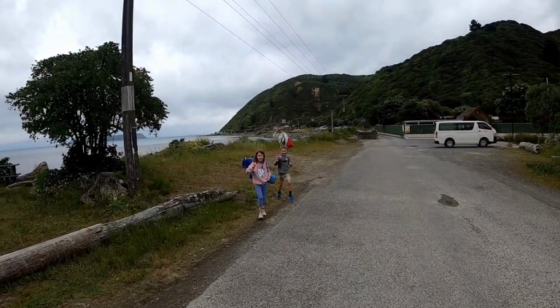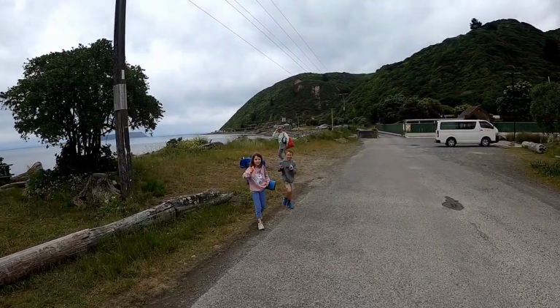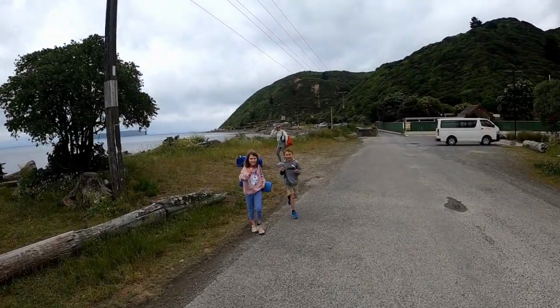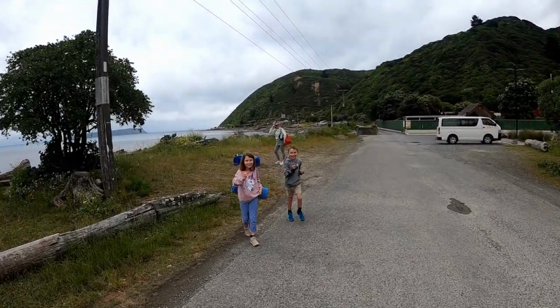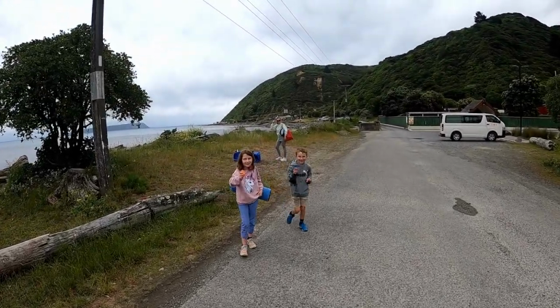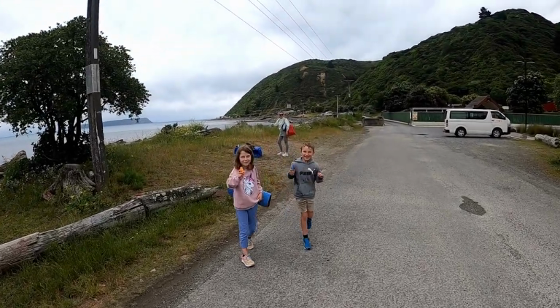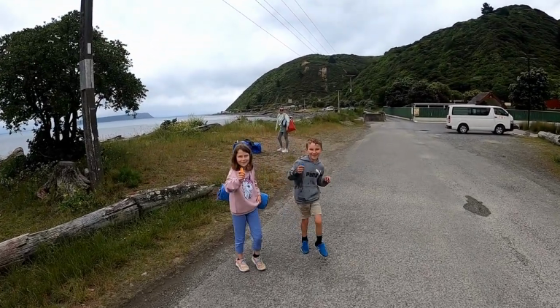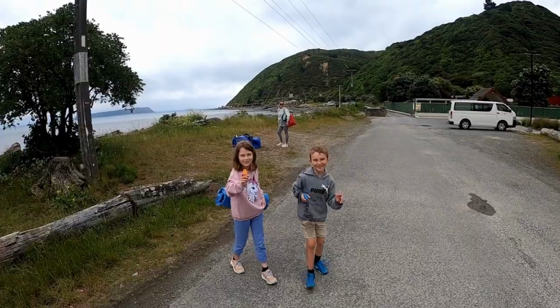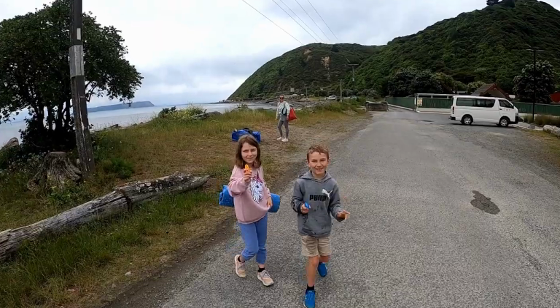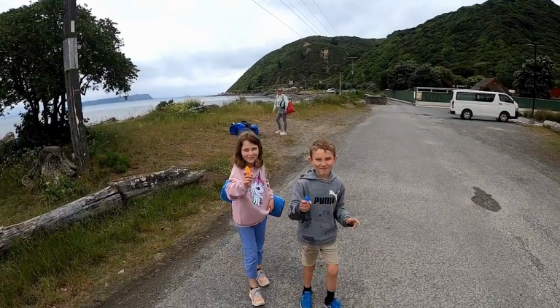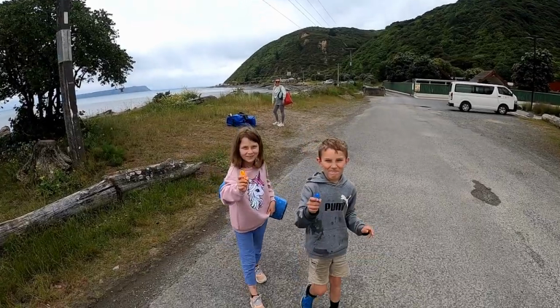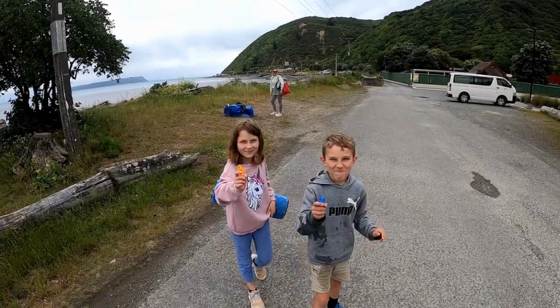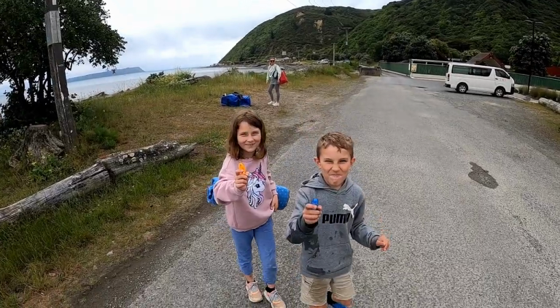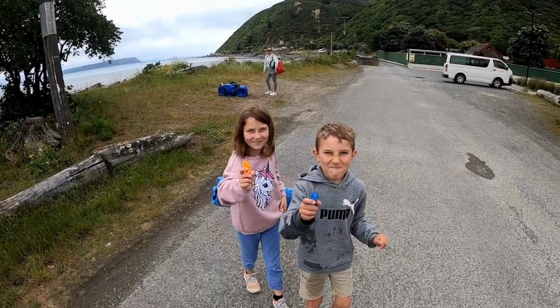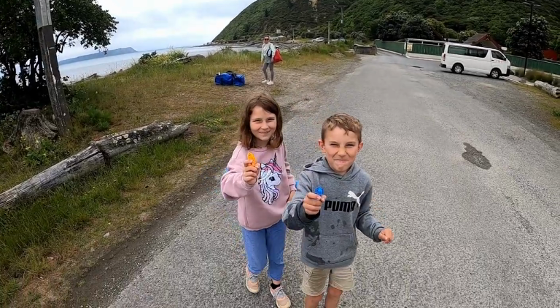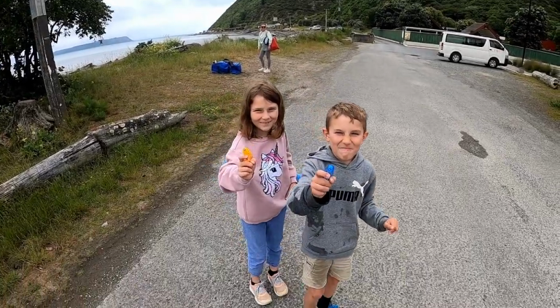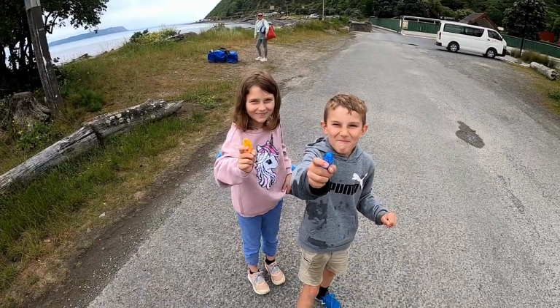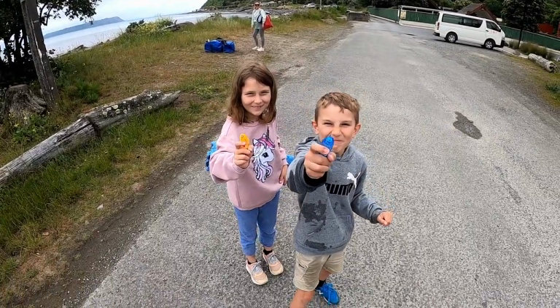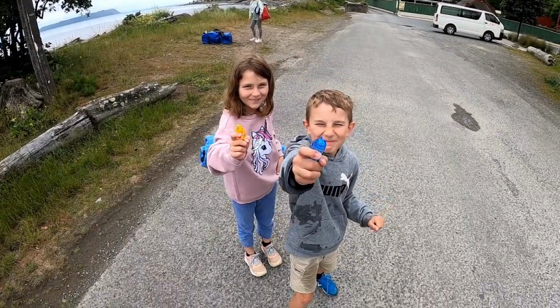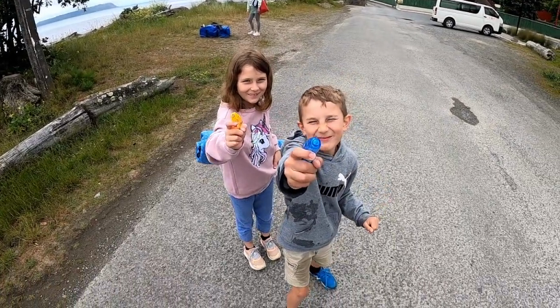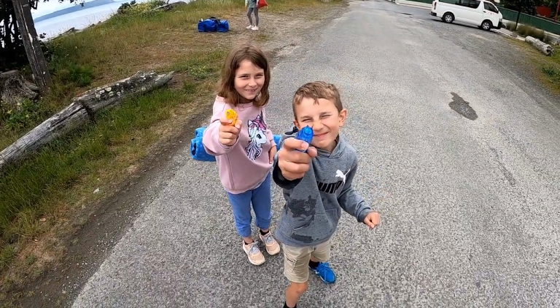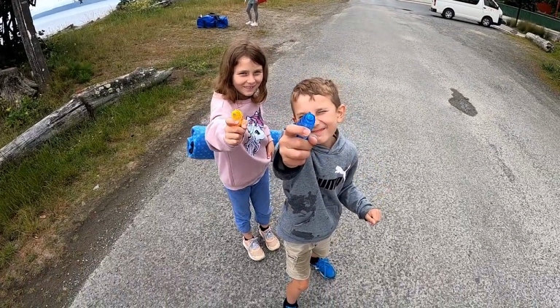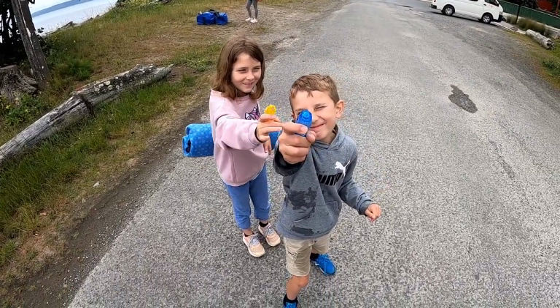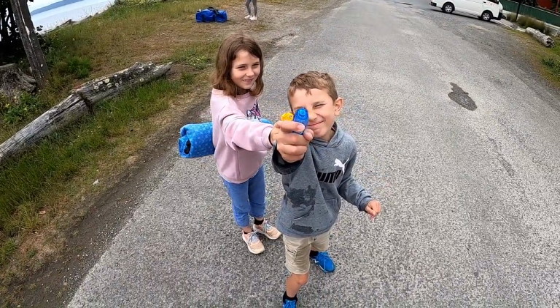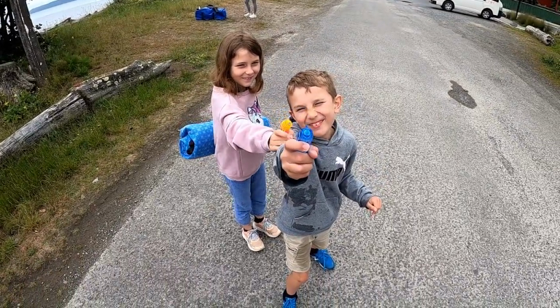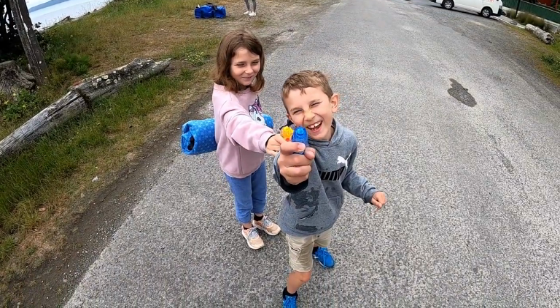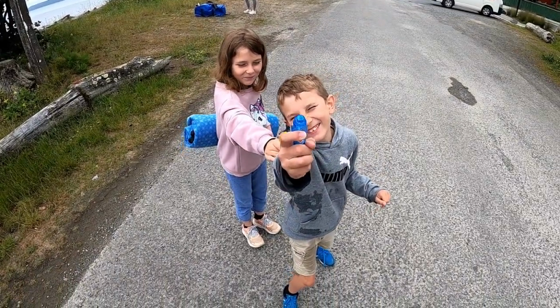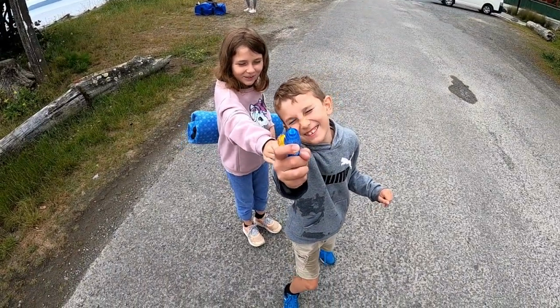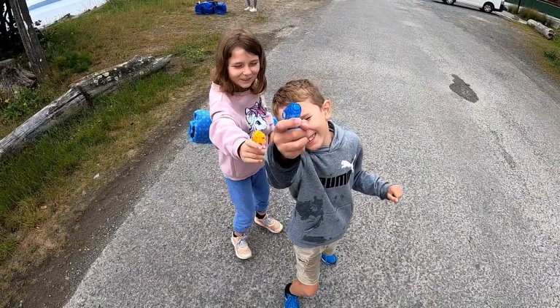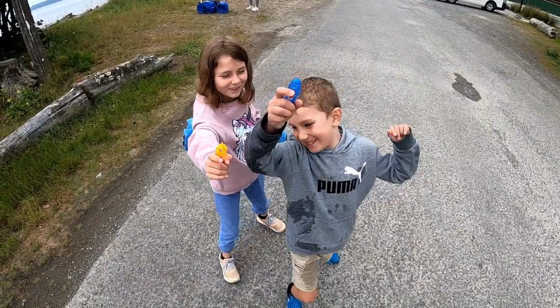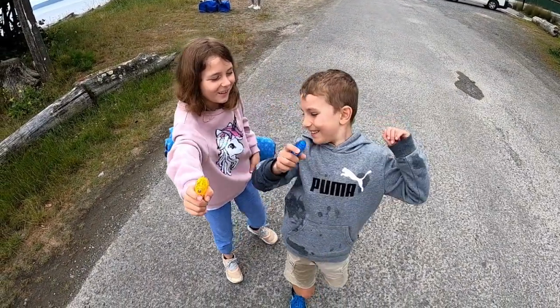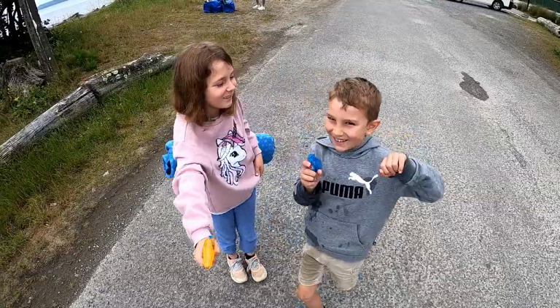Hands up. Hands are up. Don't shoot. Don't shoot — Dad, we'll shoot the gun down.